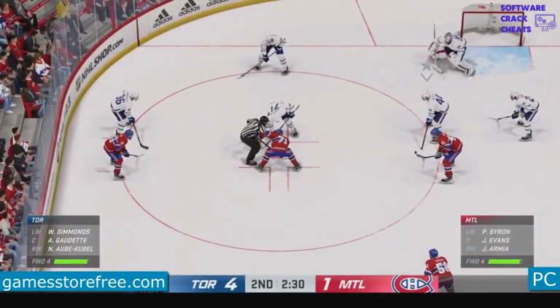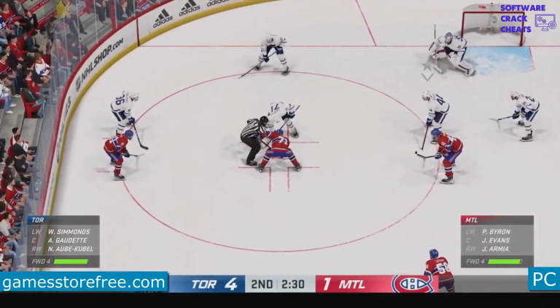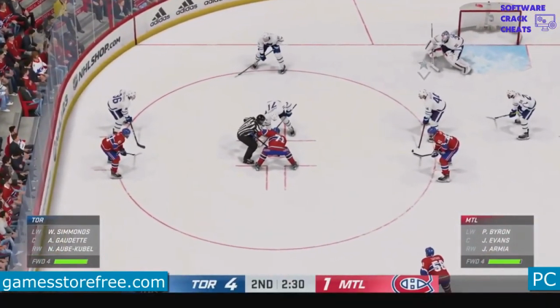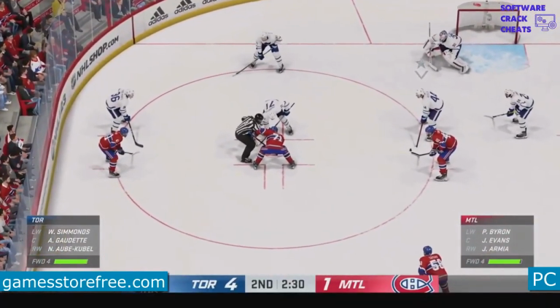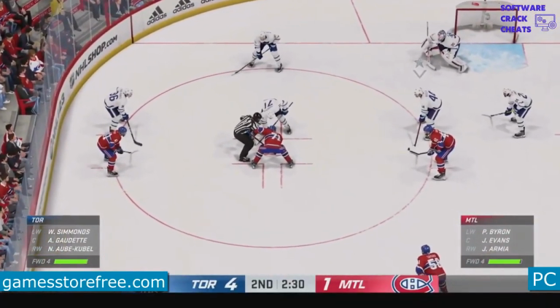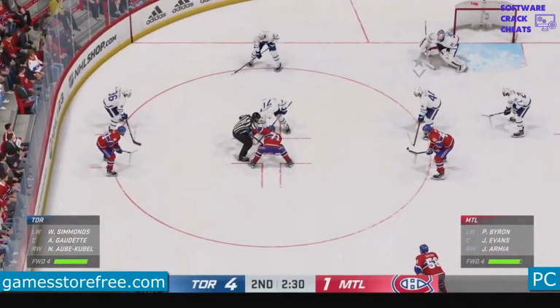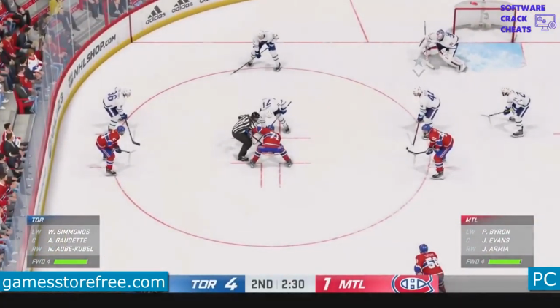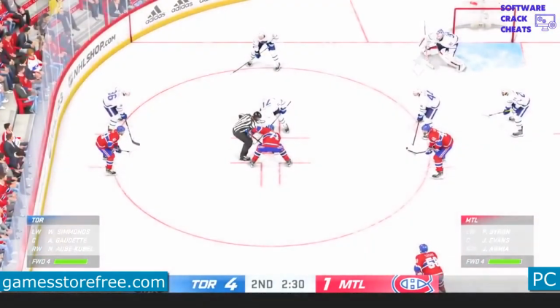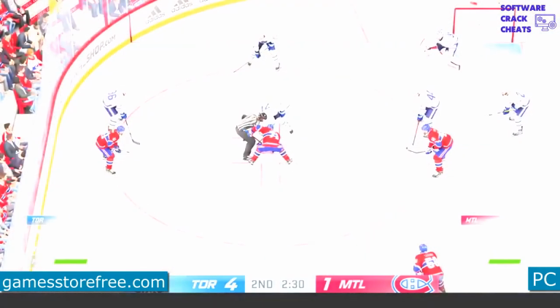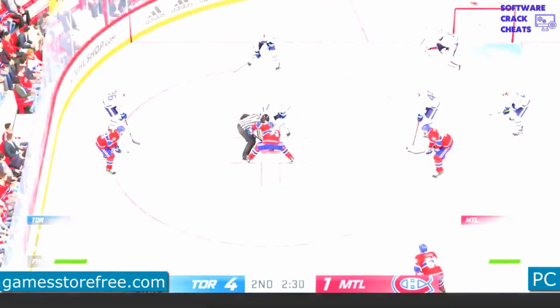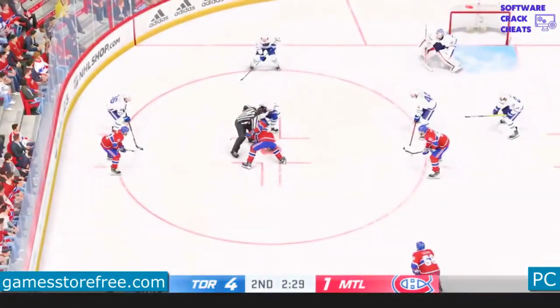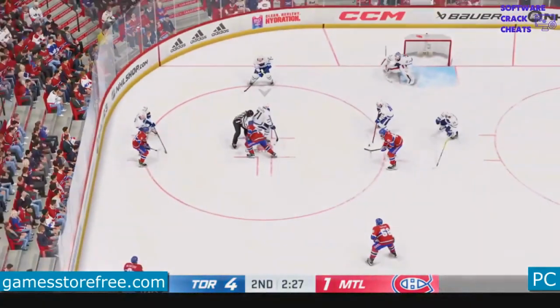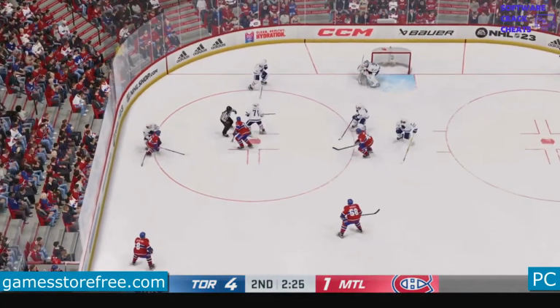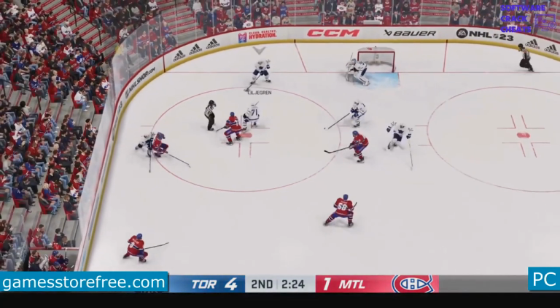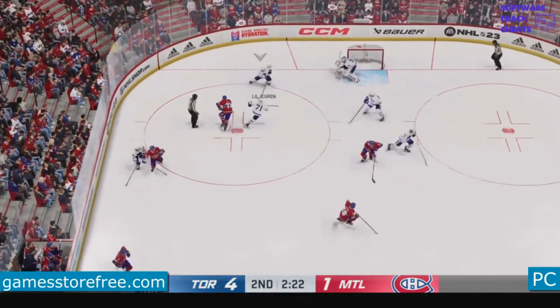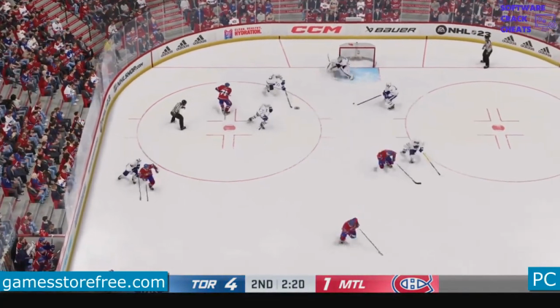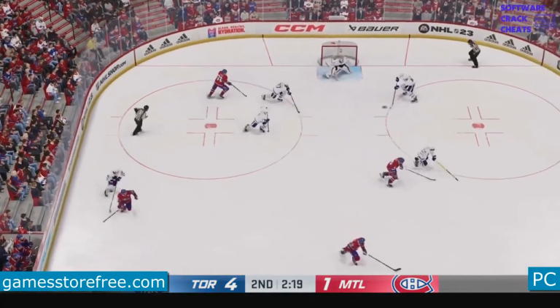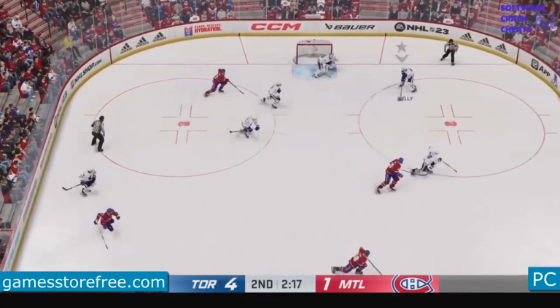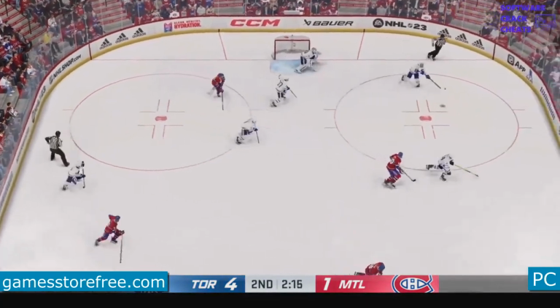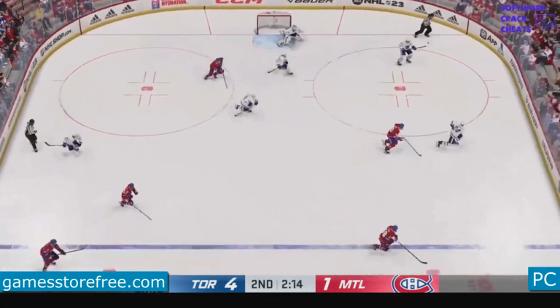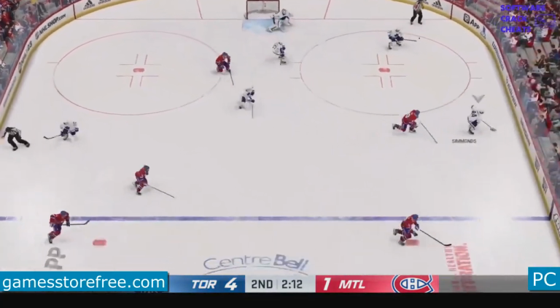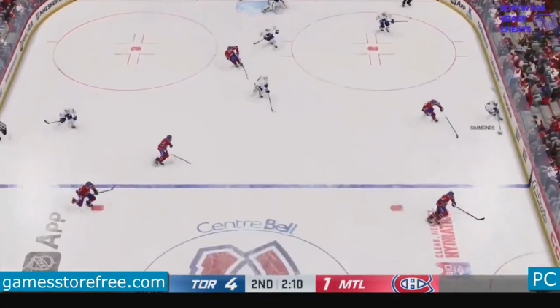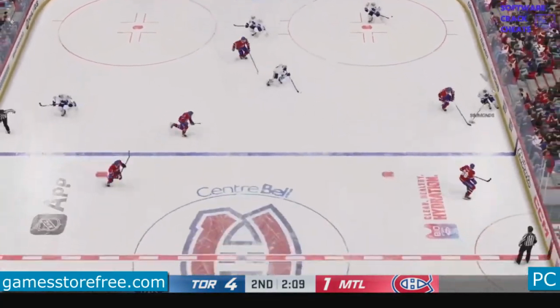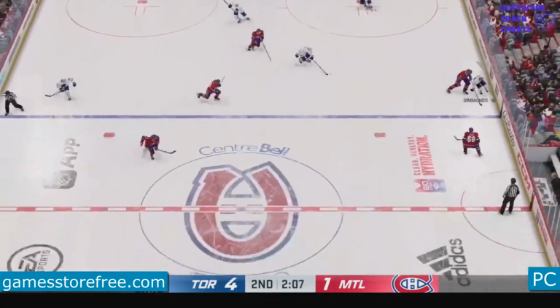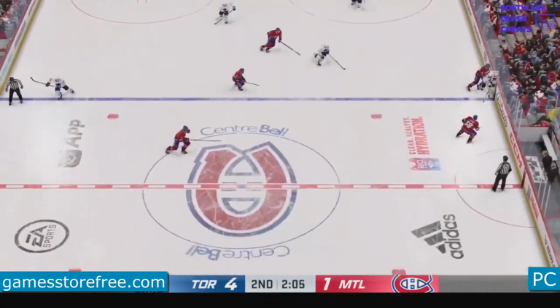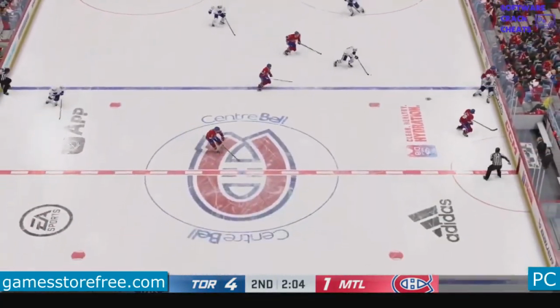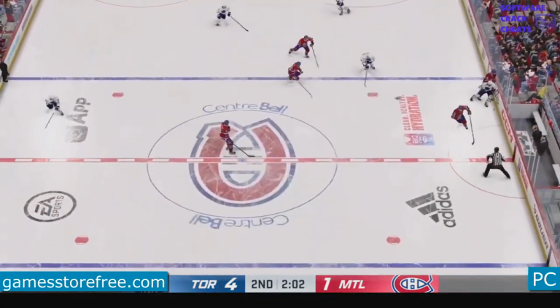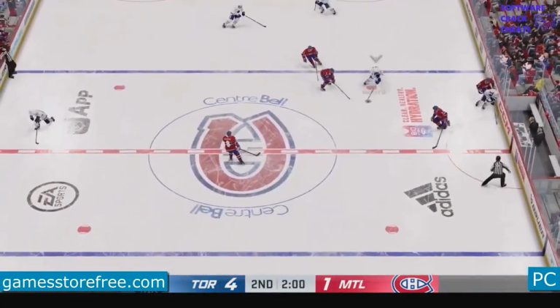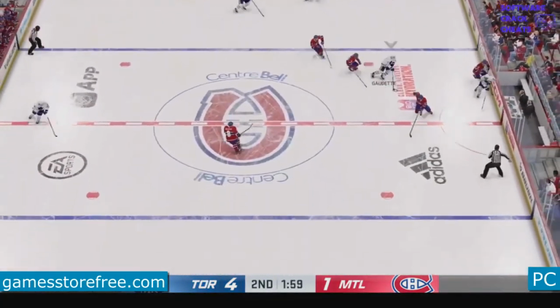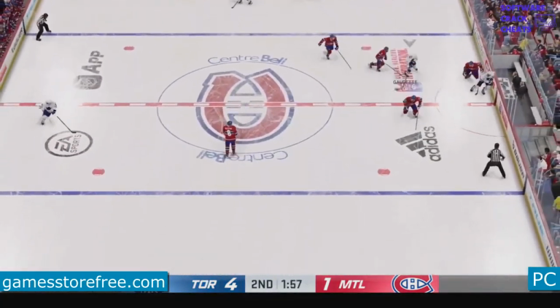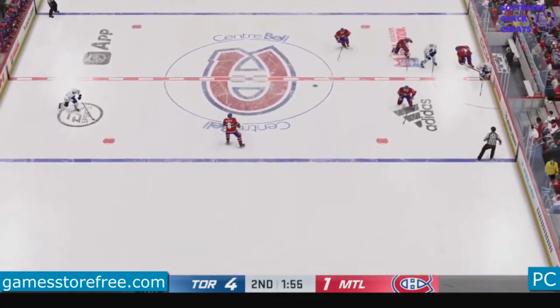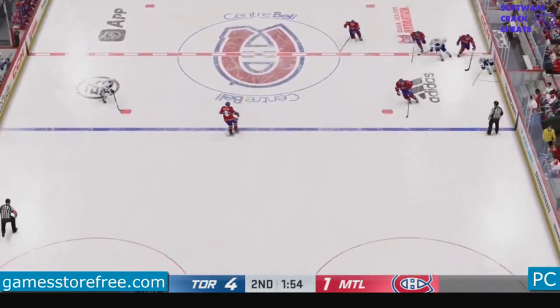Goose stand up — gained possession and his great work inside the face-off circle pays off again.